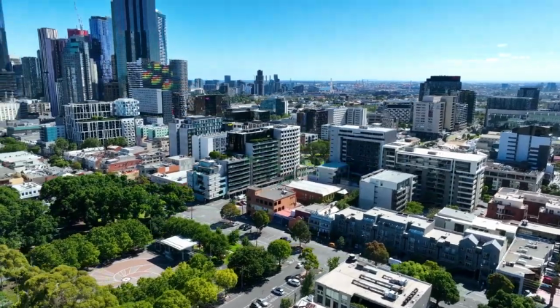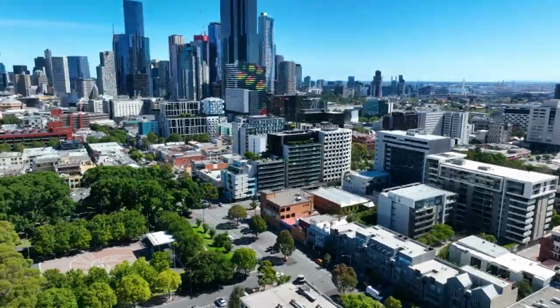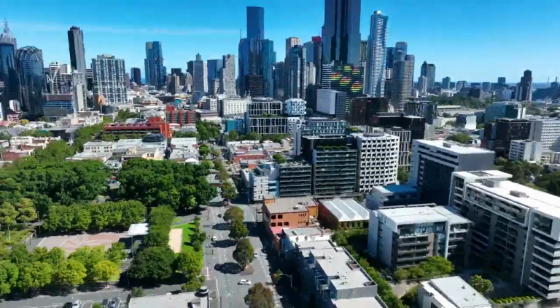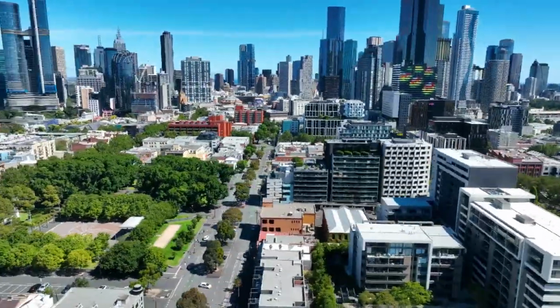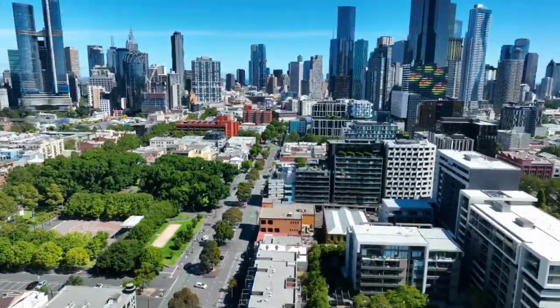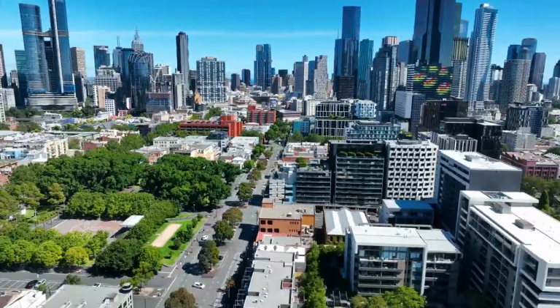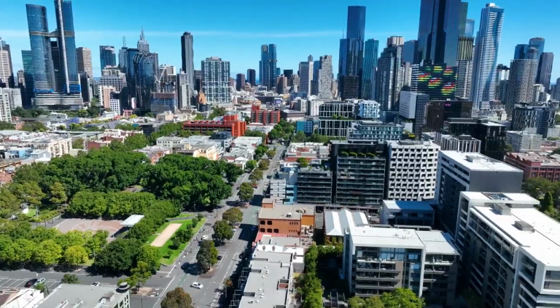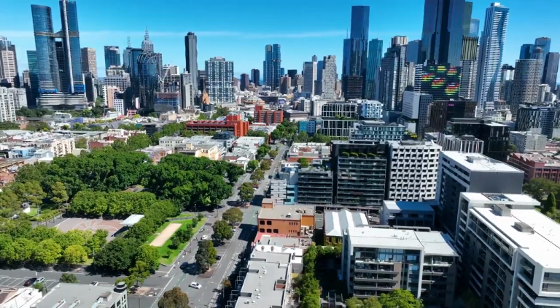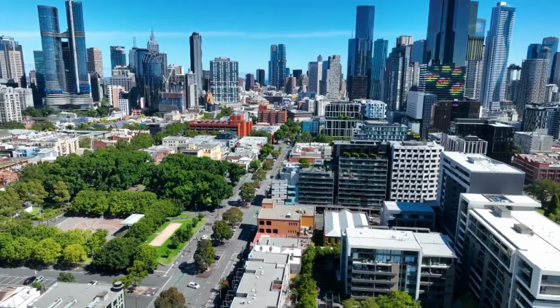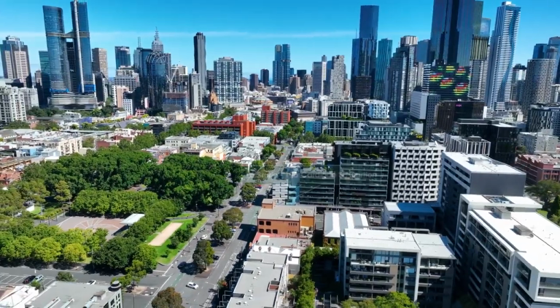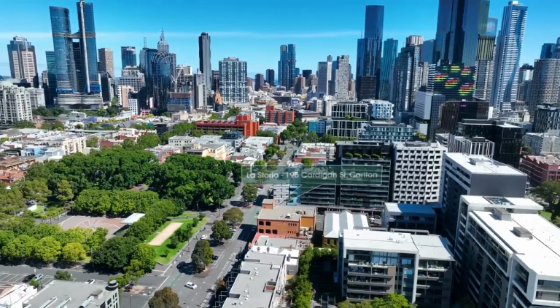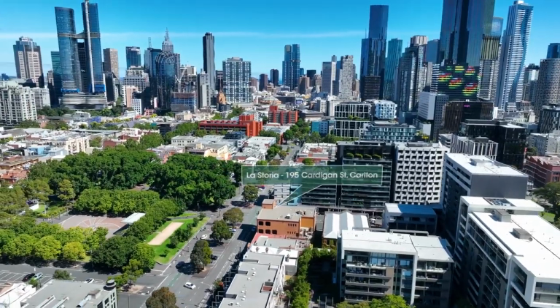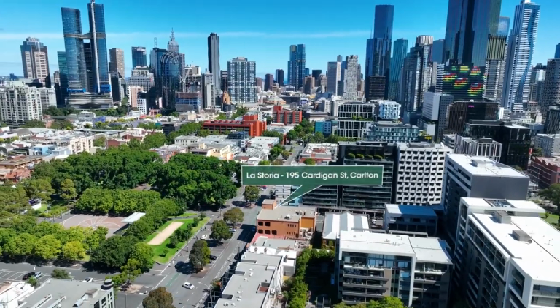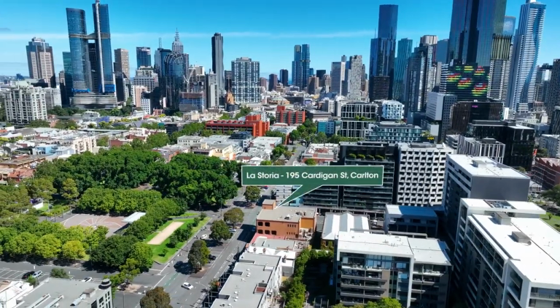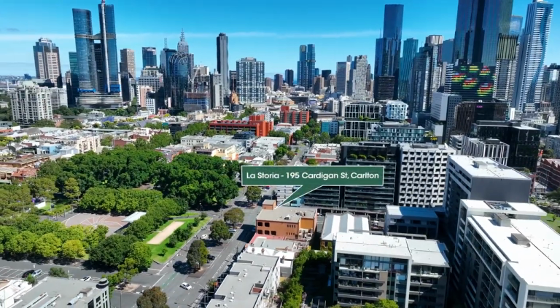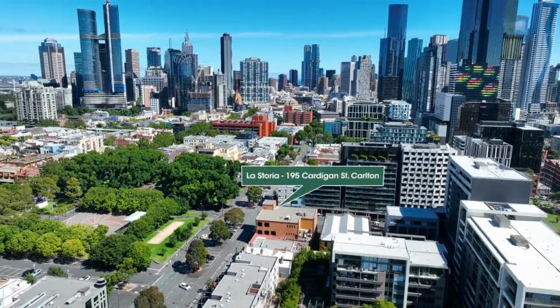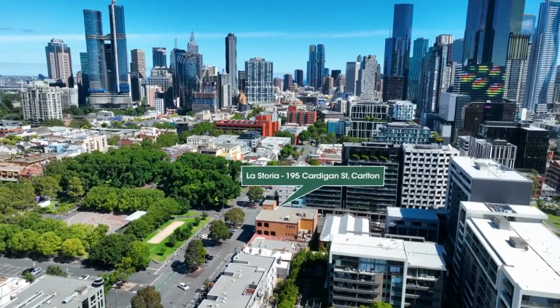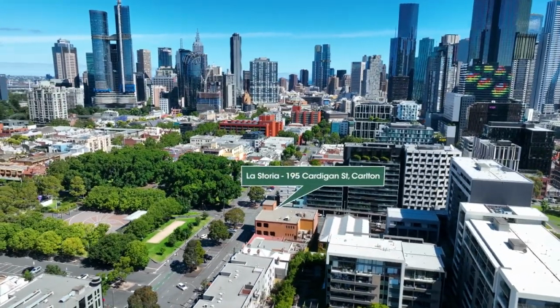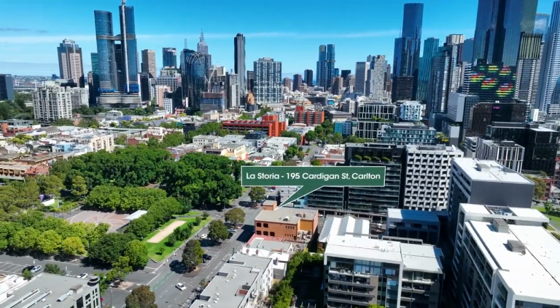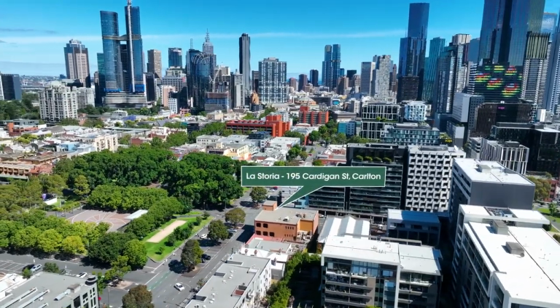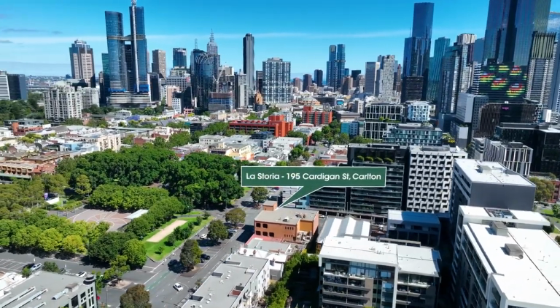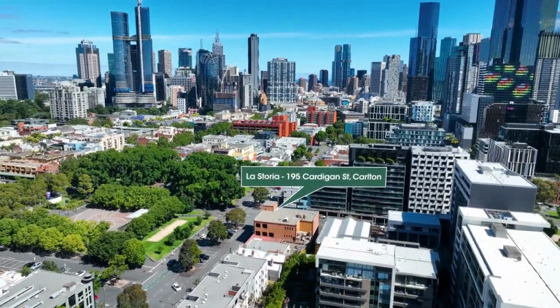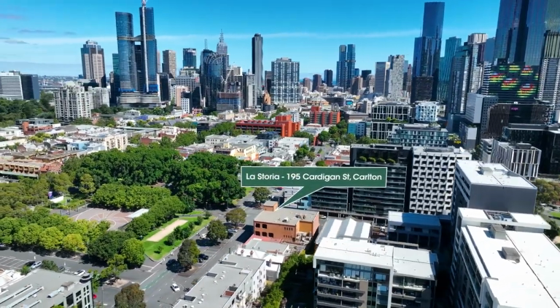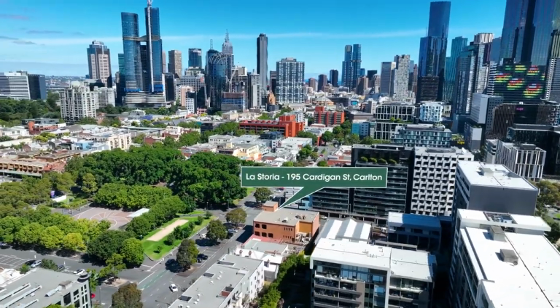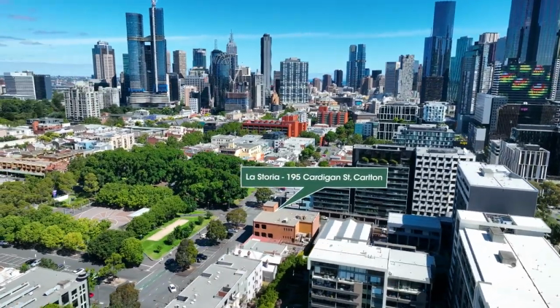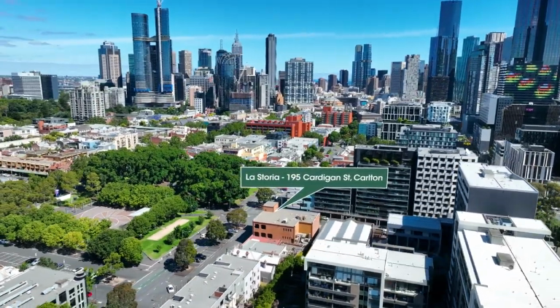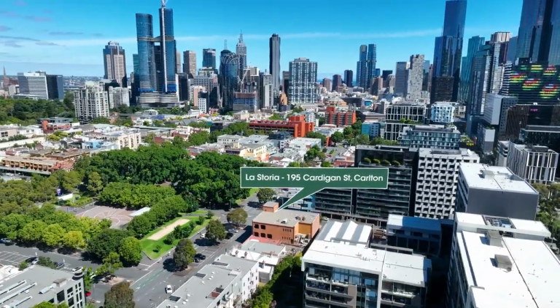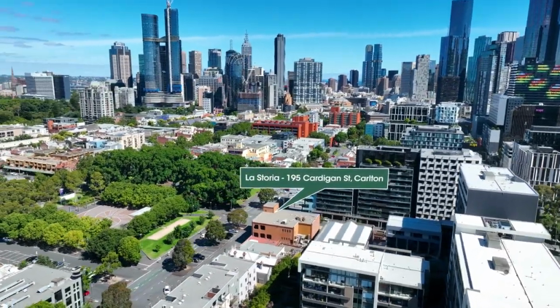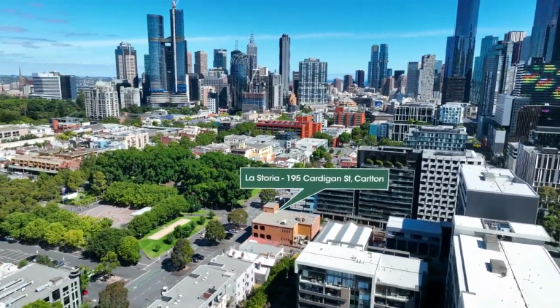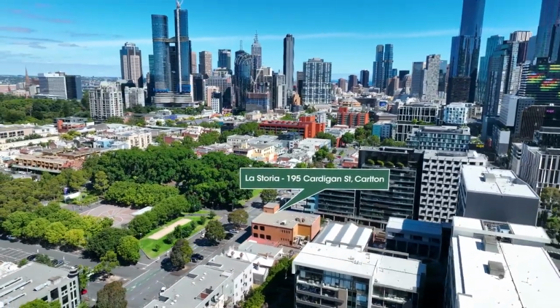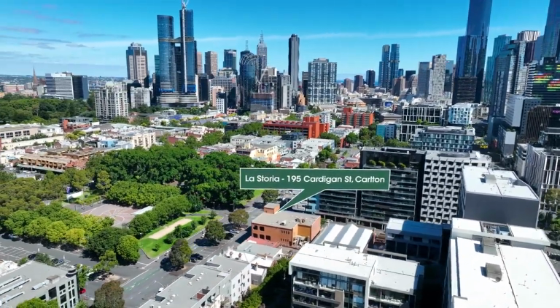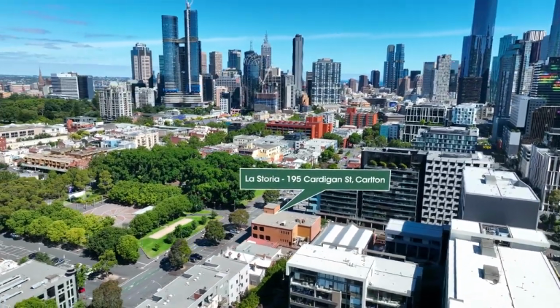Only 21 apartments, so a really good collective of discerning owner-occupiers are going to buy here.